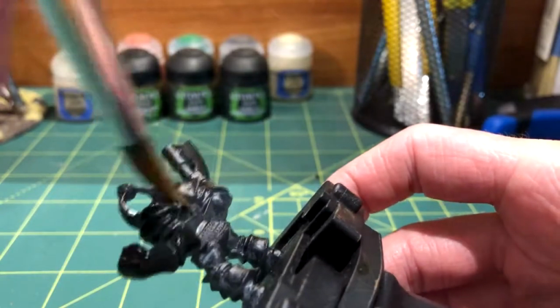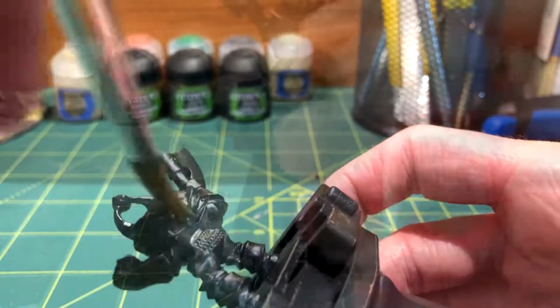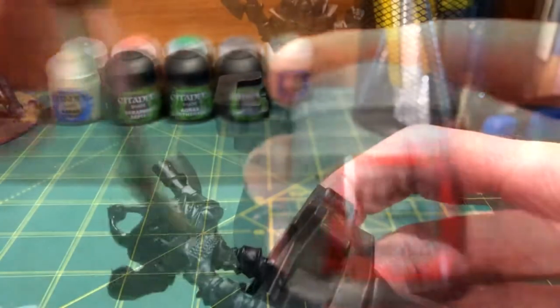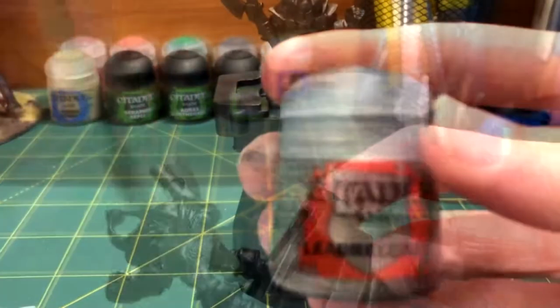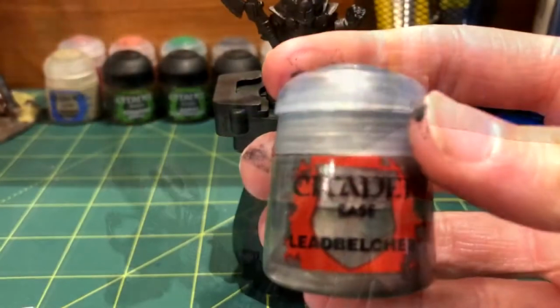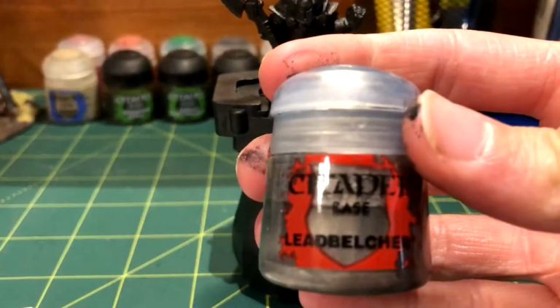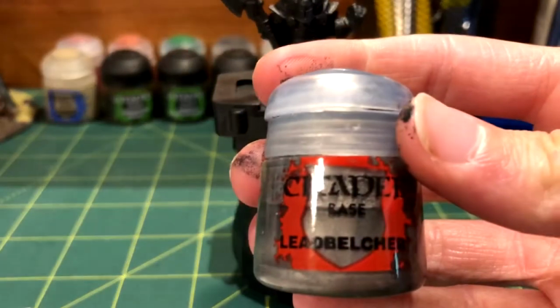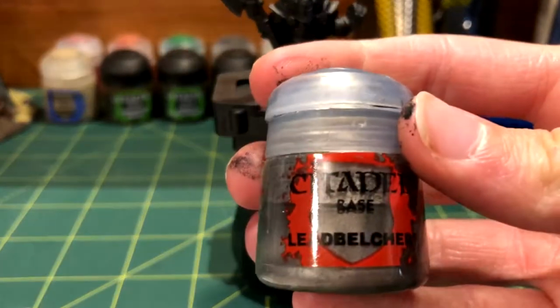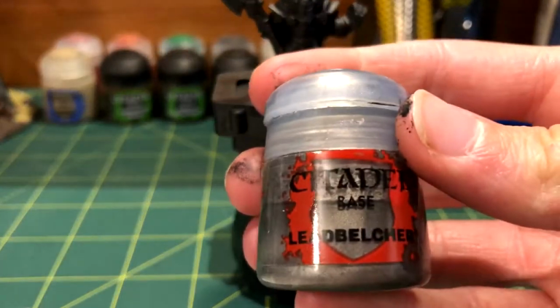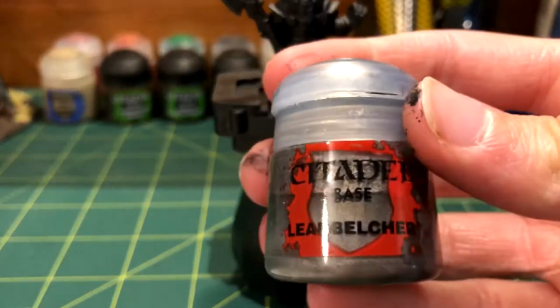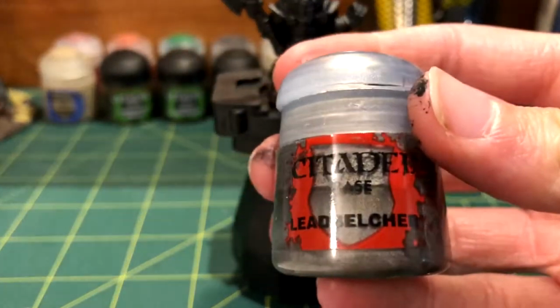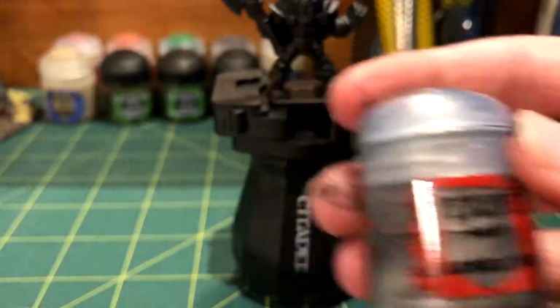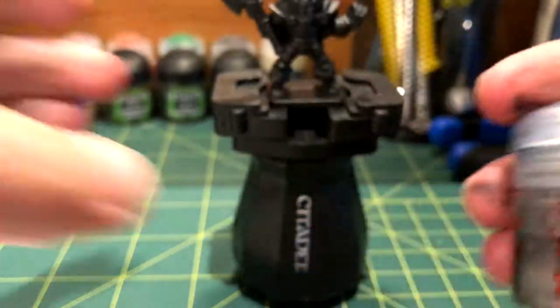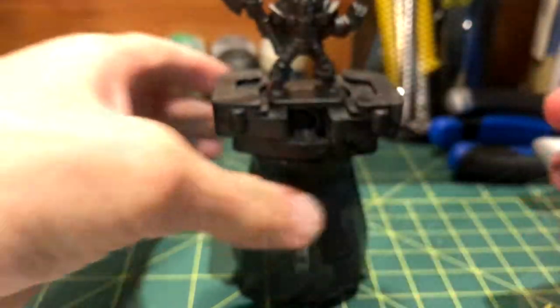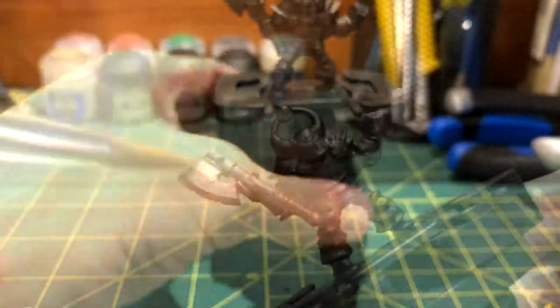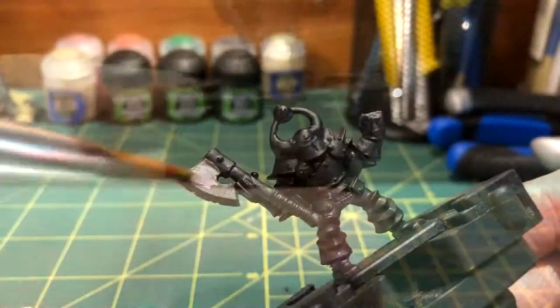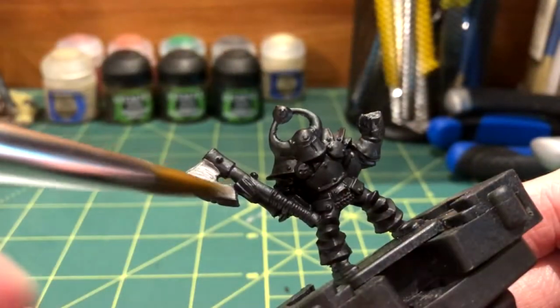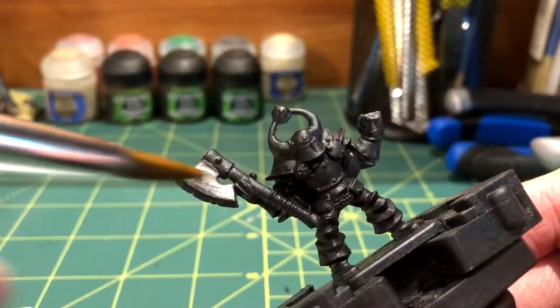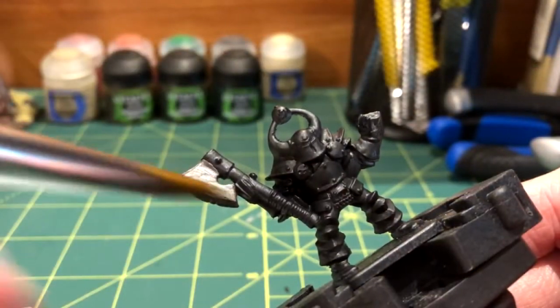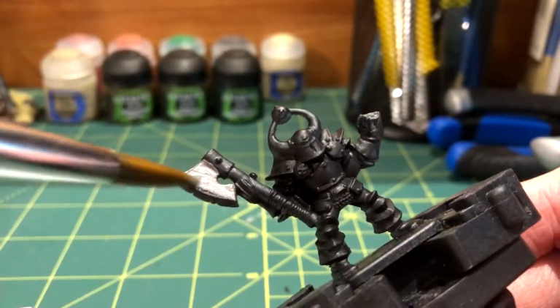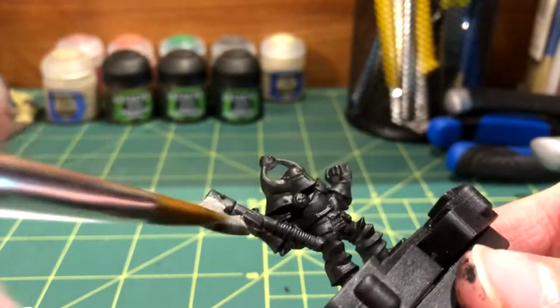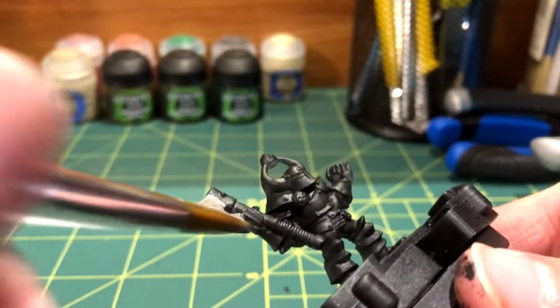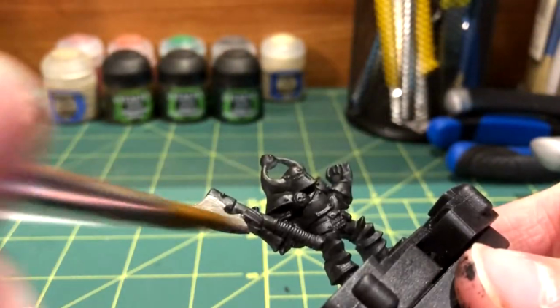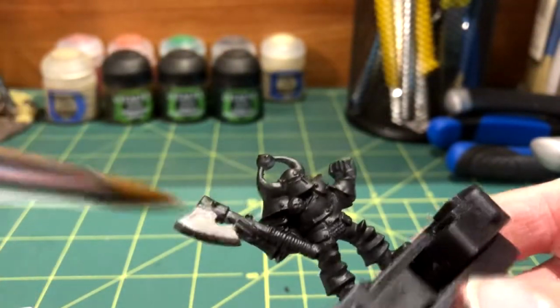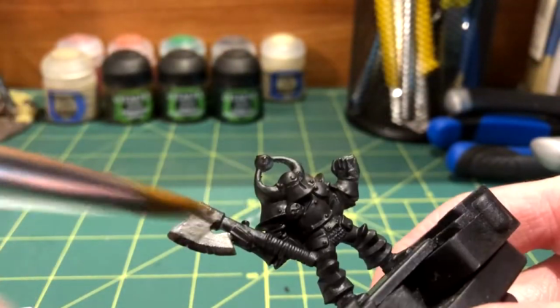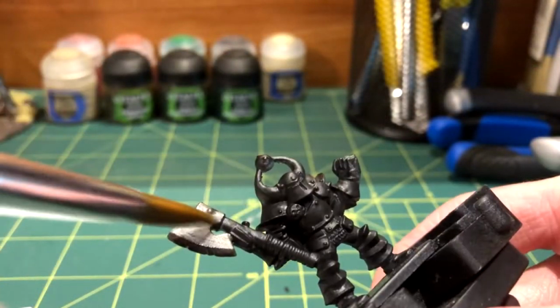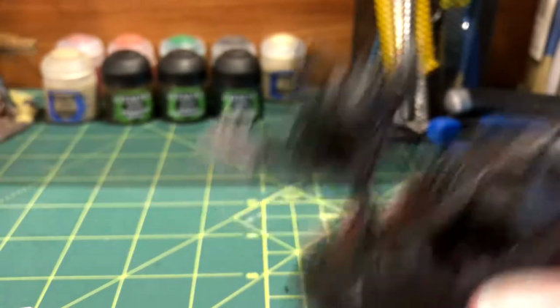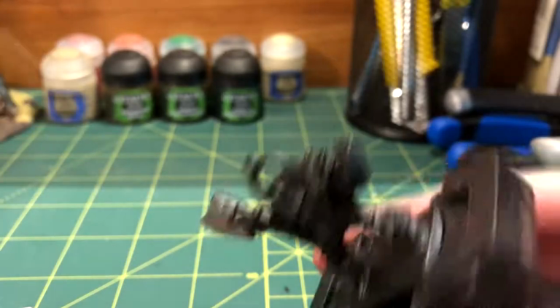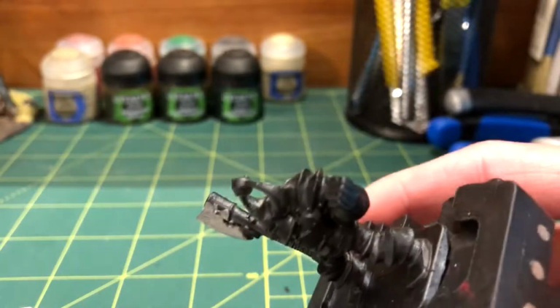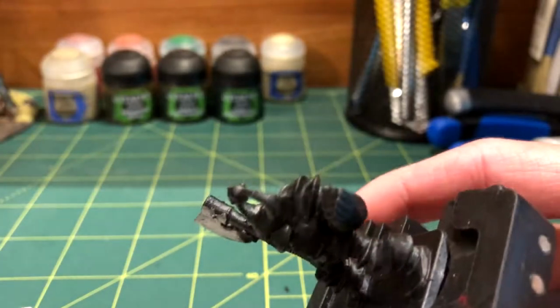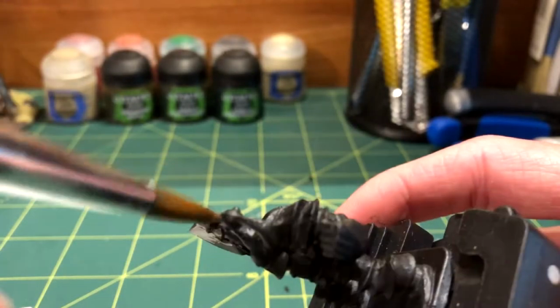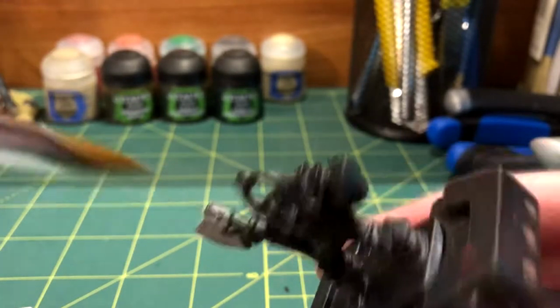Next, Leadbelcher went on the blade of the axe and both sides of the chainmail in between the legs.